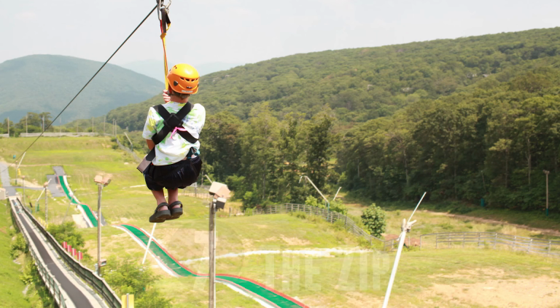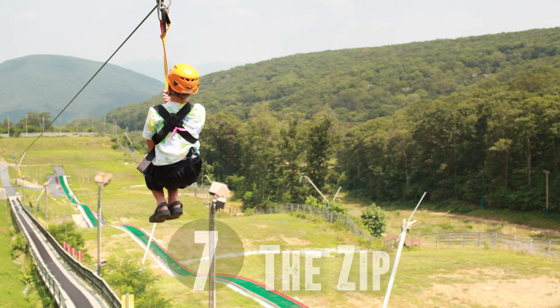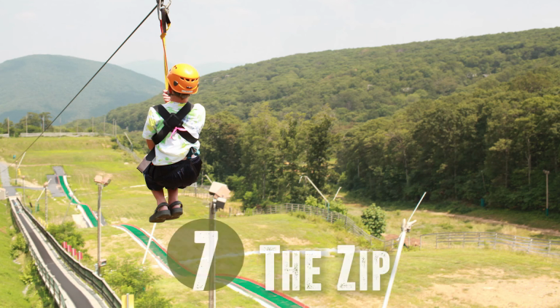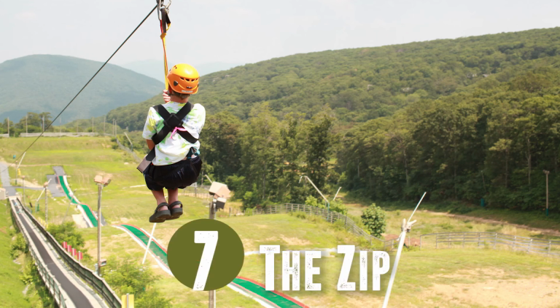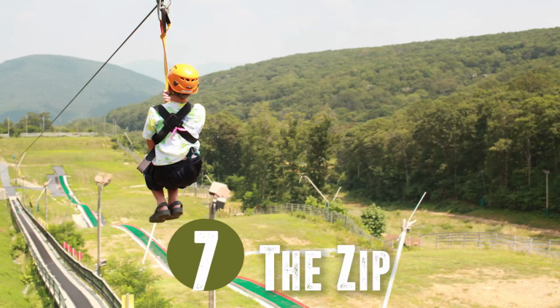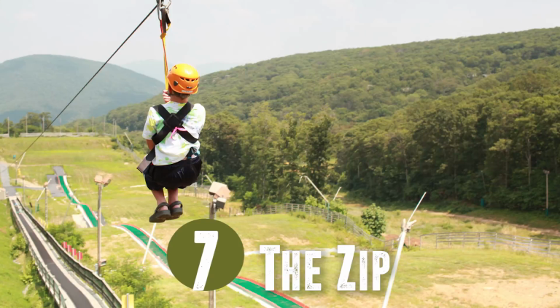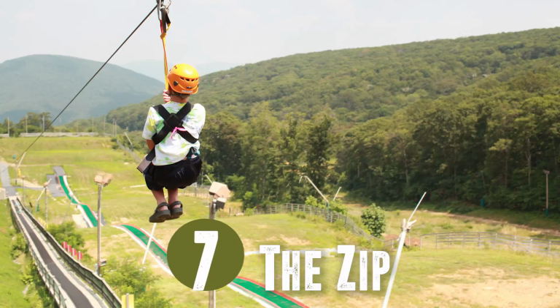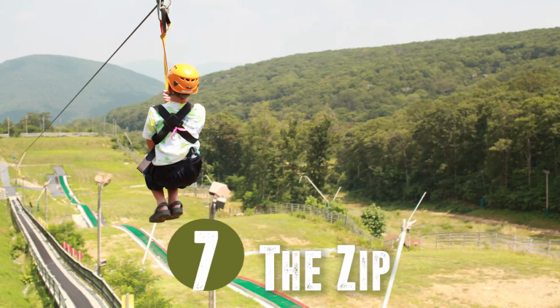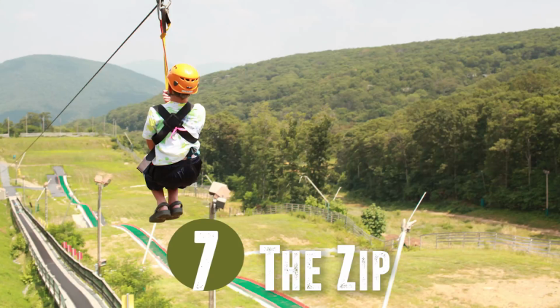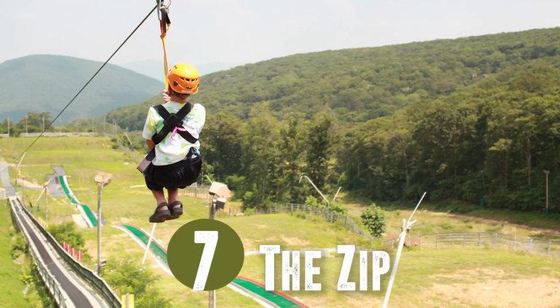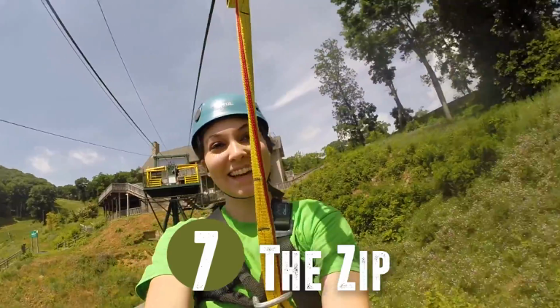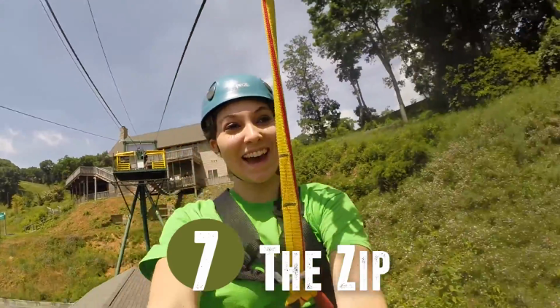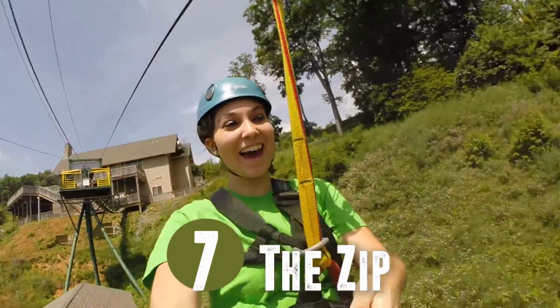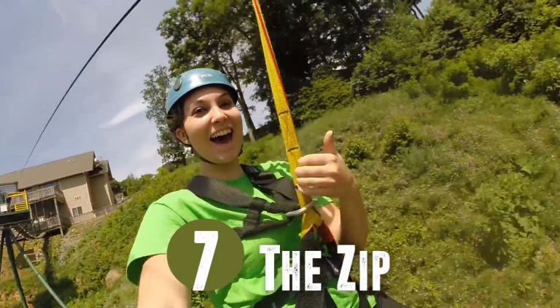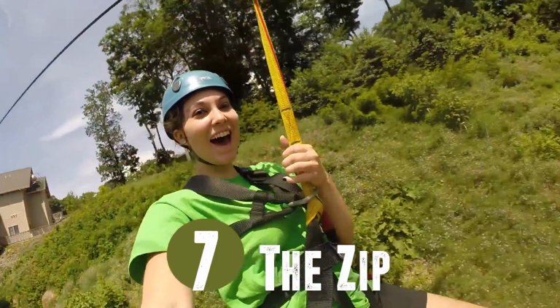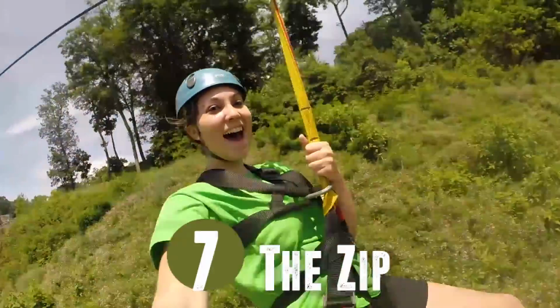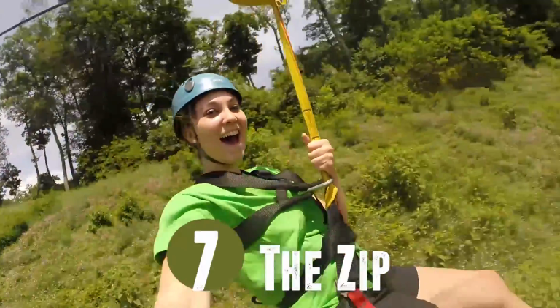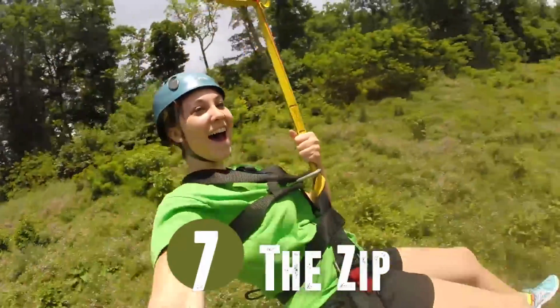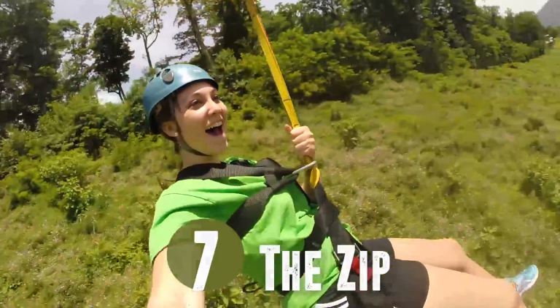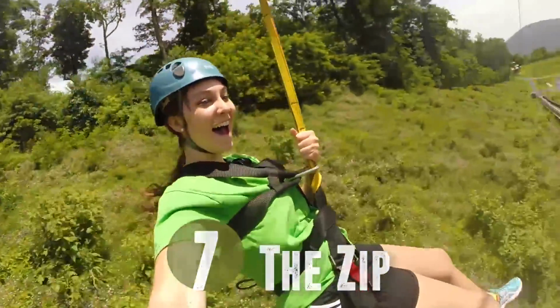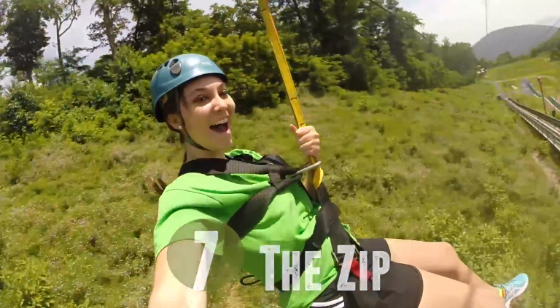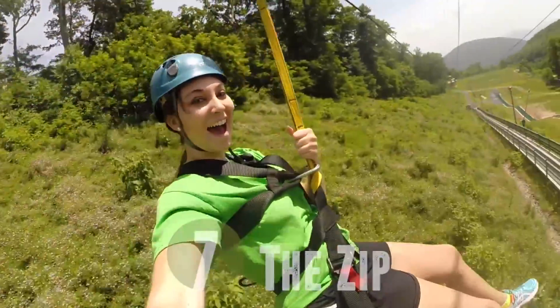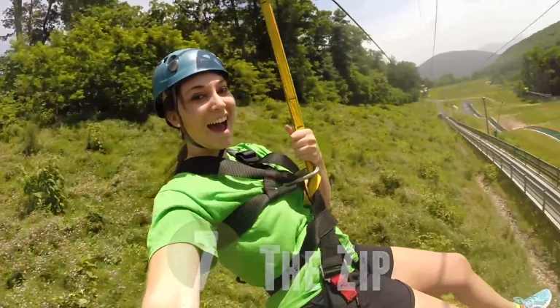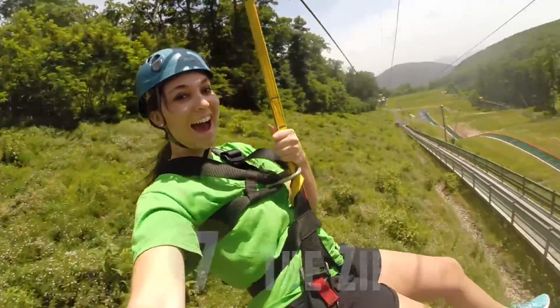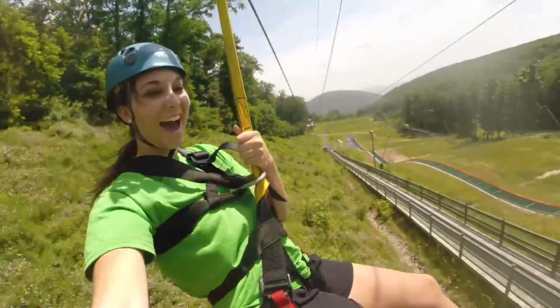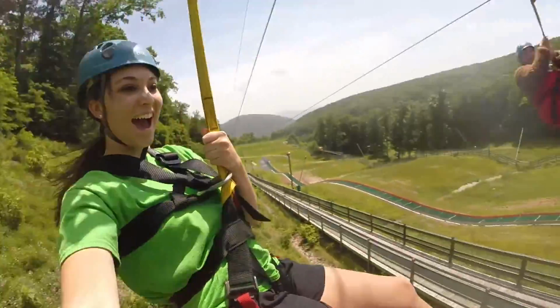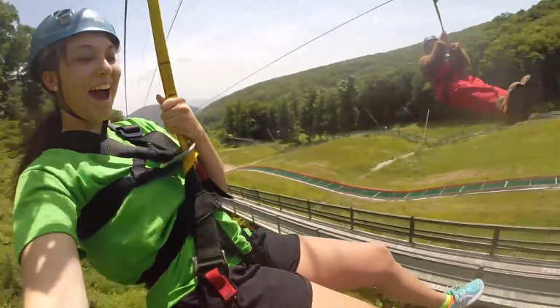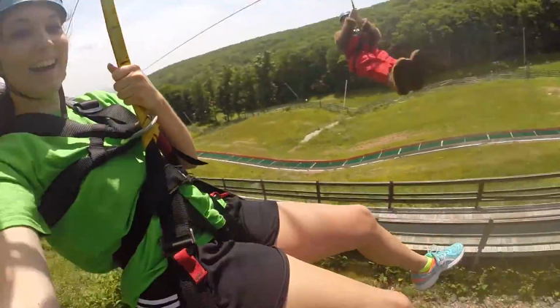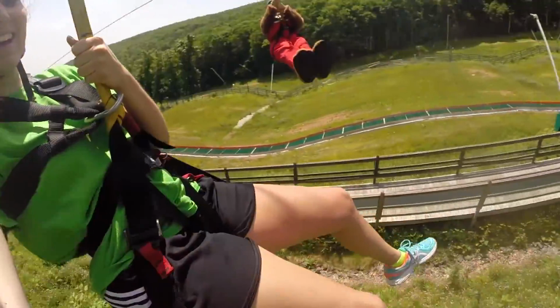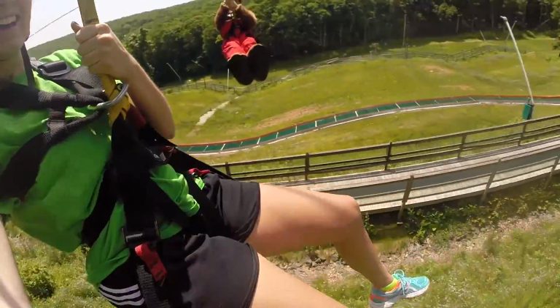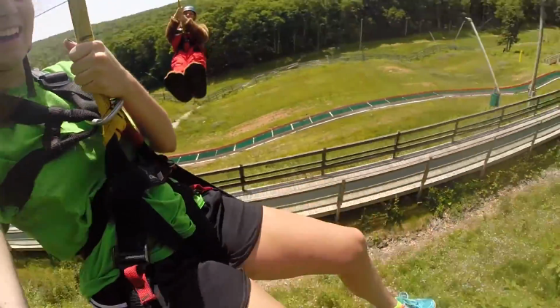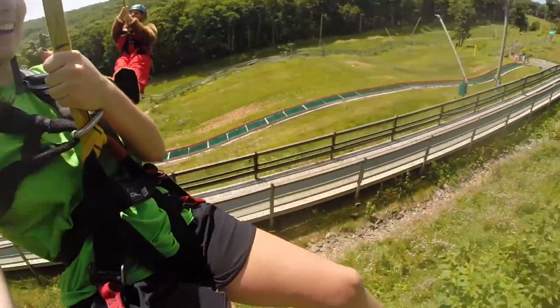Number seven: the zip. It's a bird, it's a plane — no, it's Ellen on the zip!